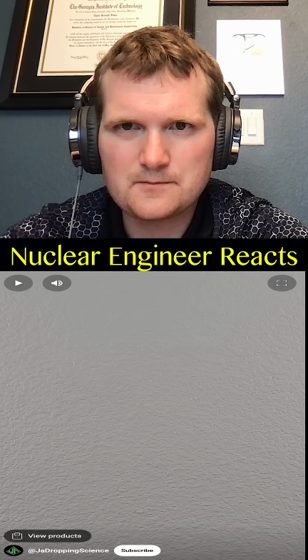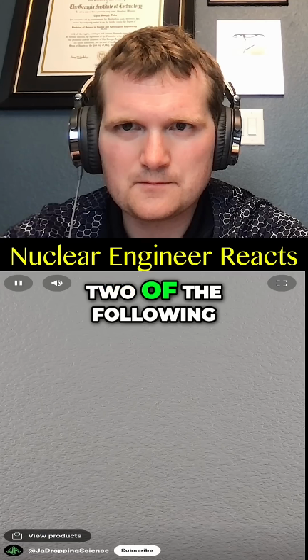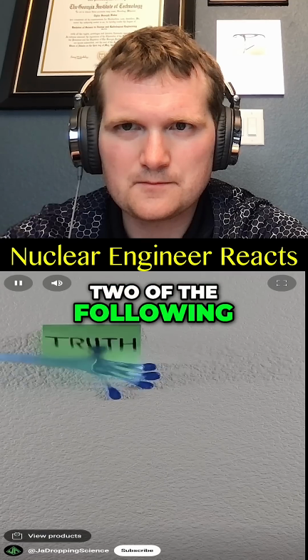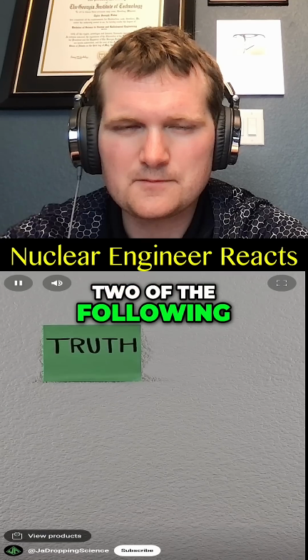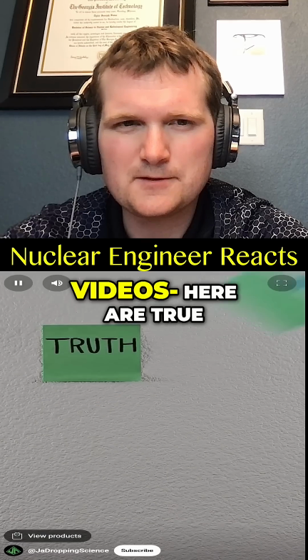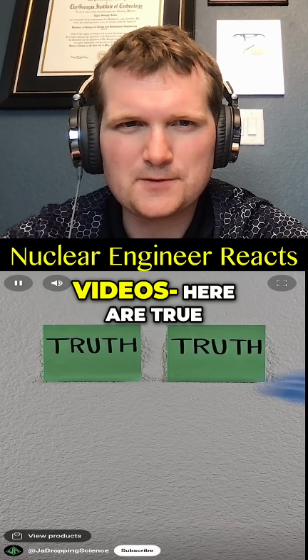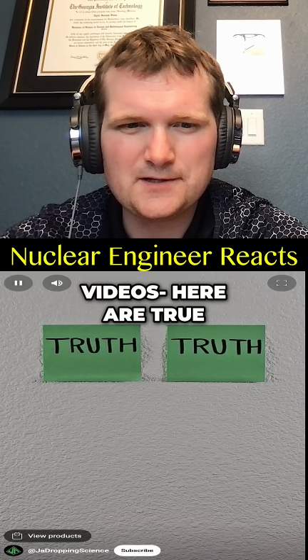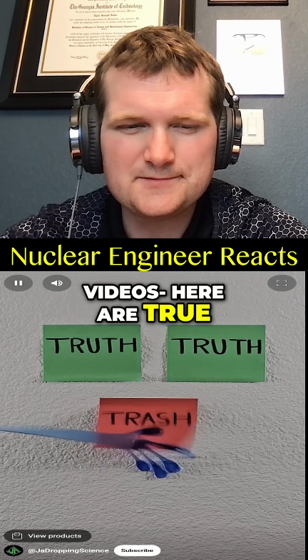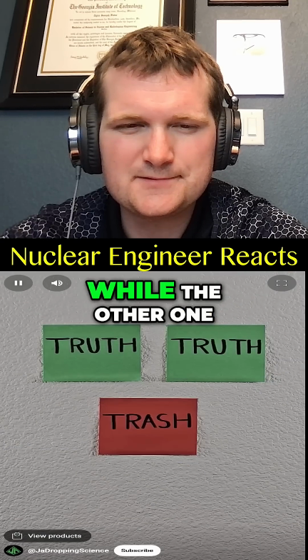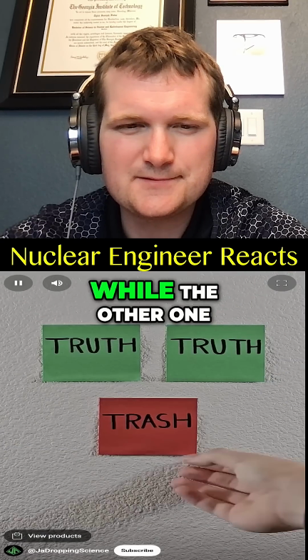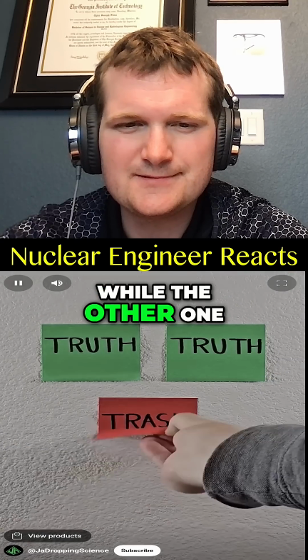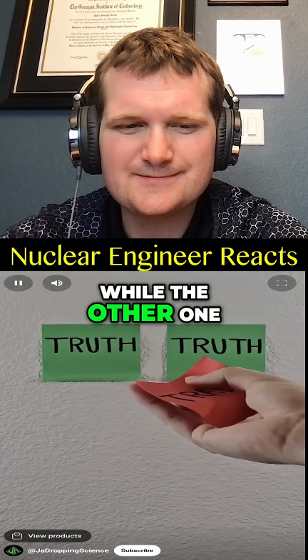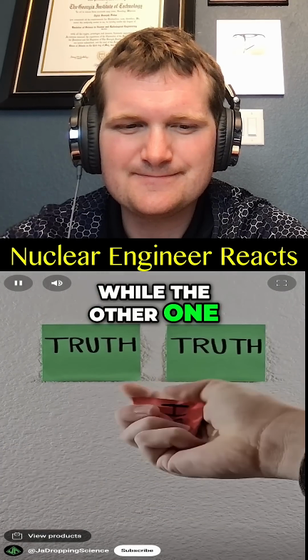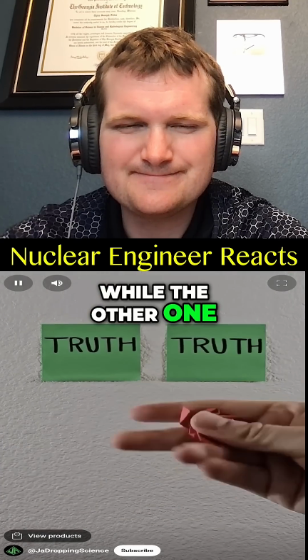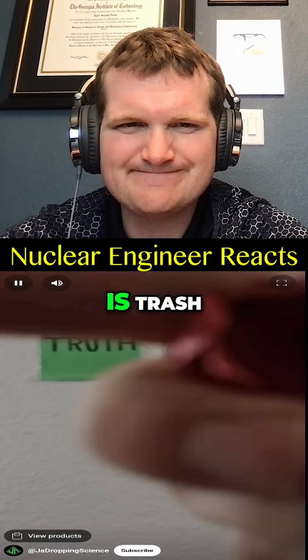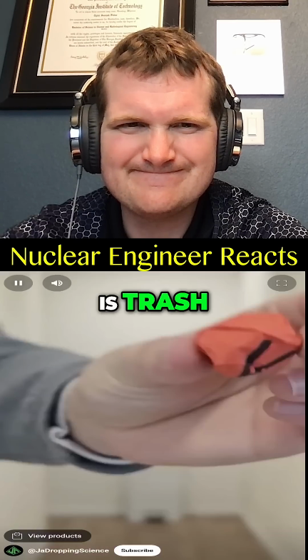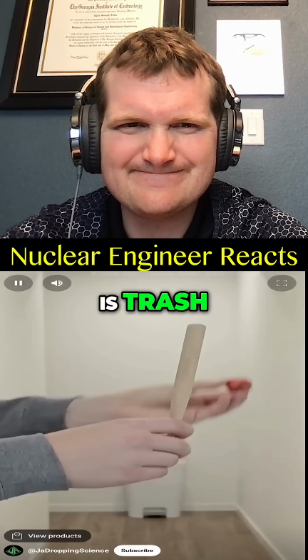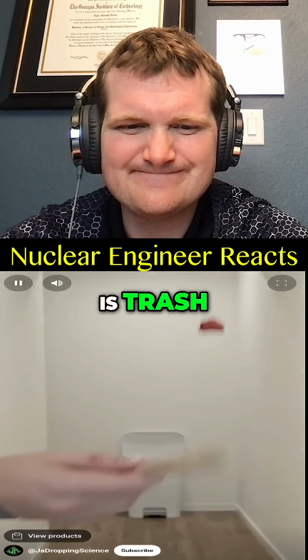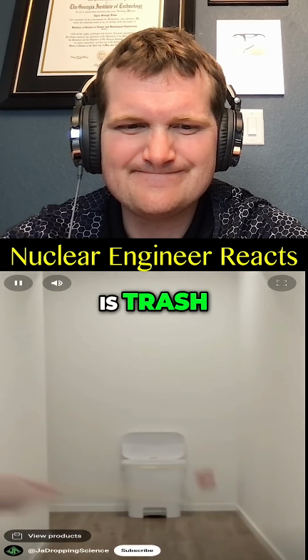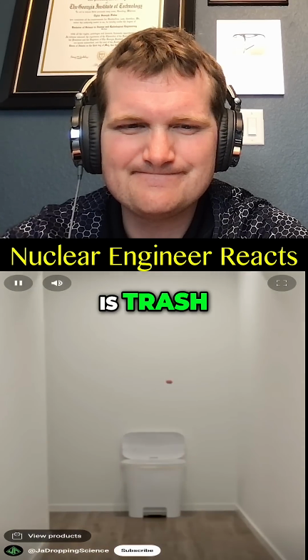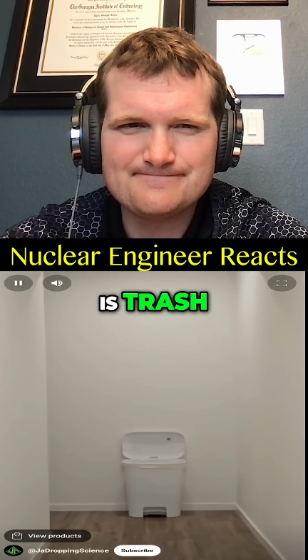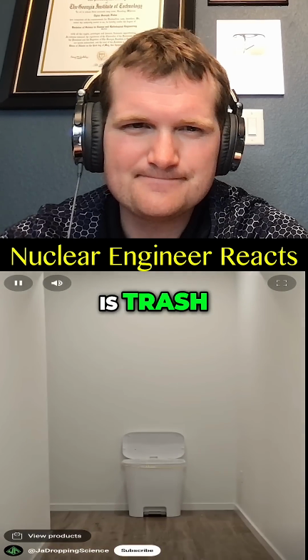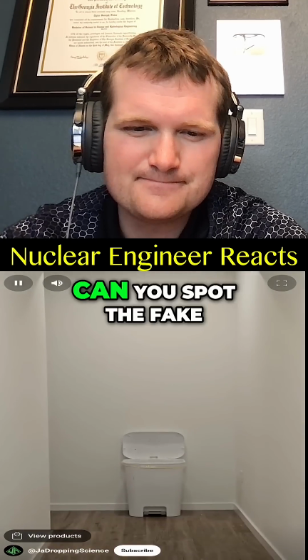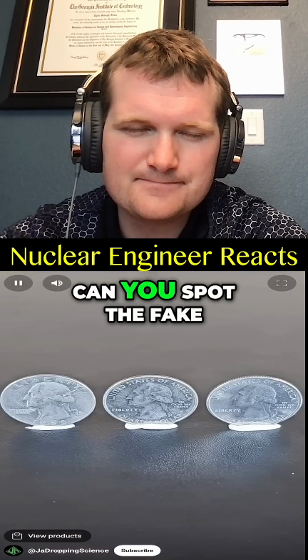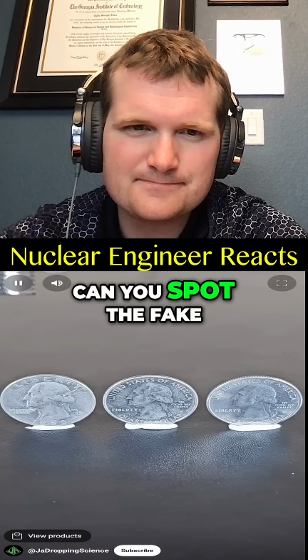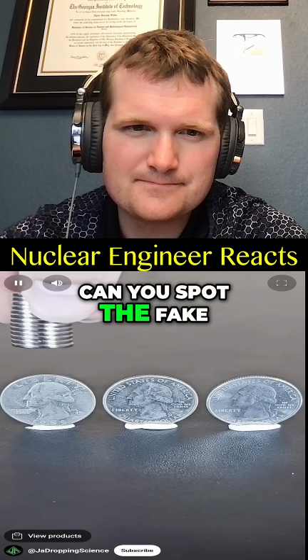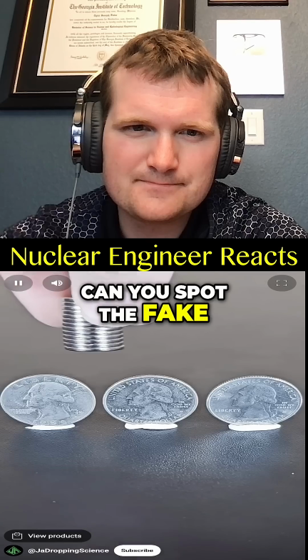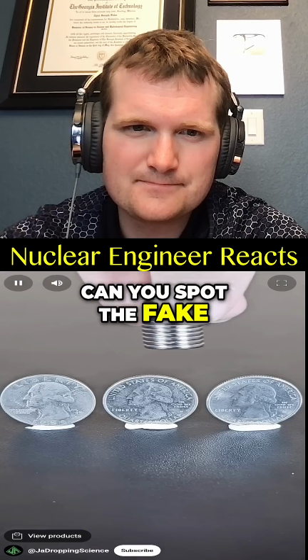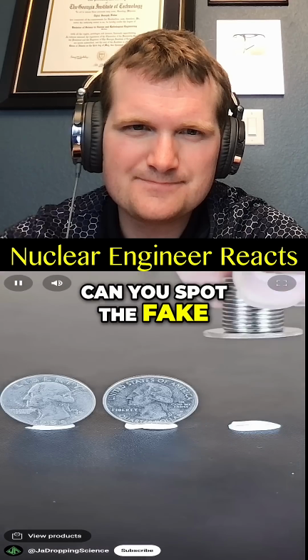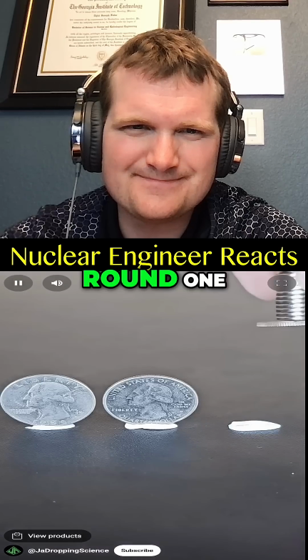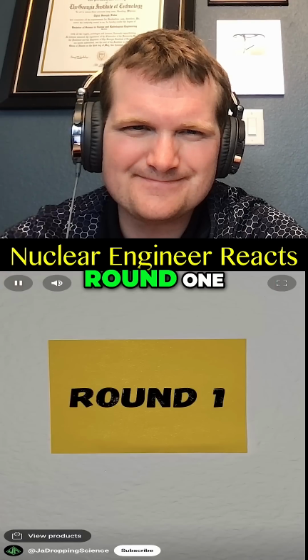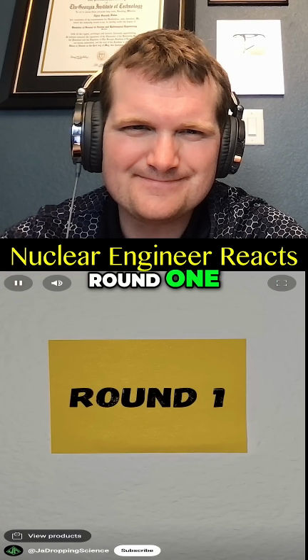Two of the following videos are true while the other one is trash. Can you spot the fake? Round one, let's begin.